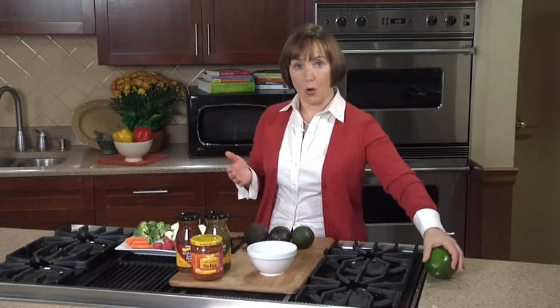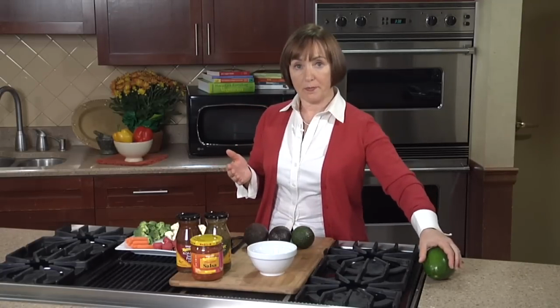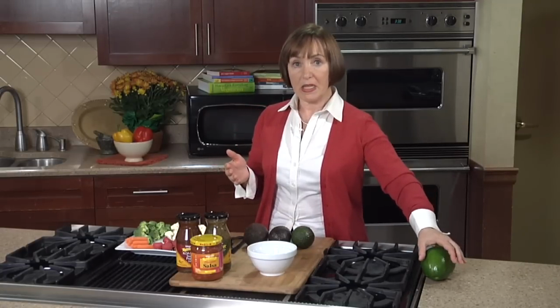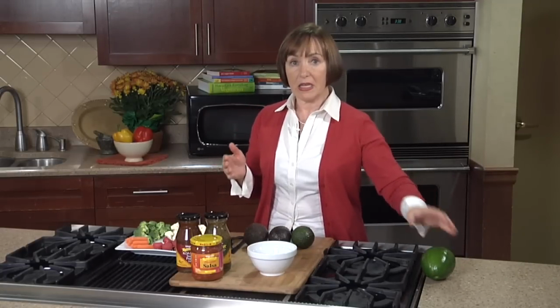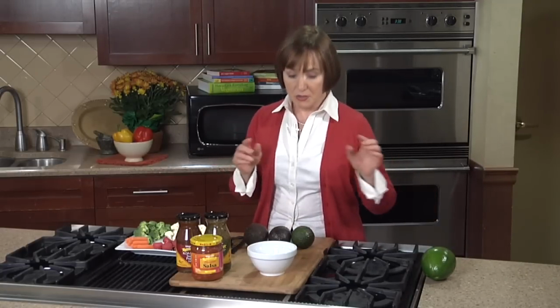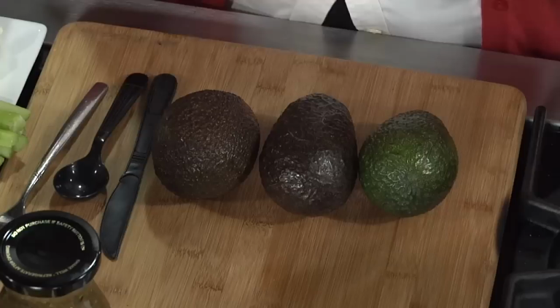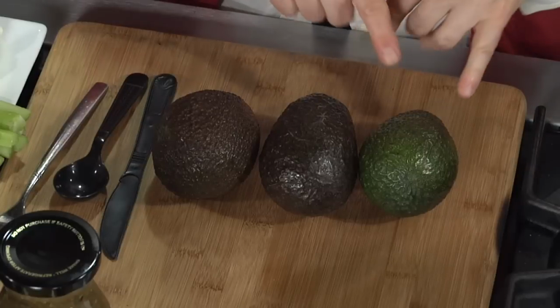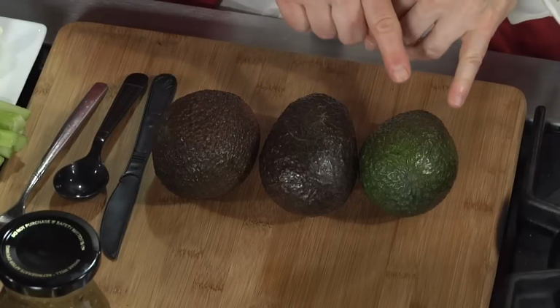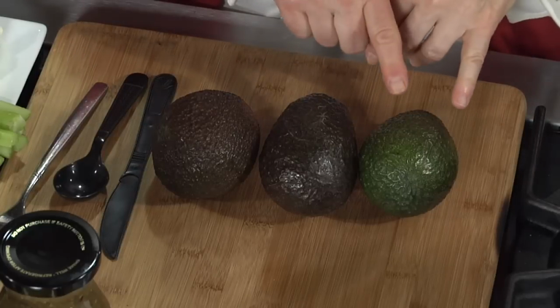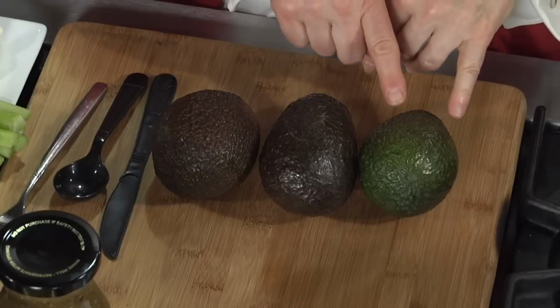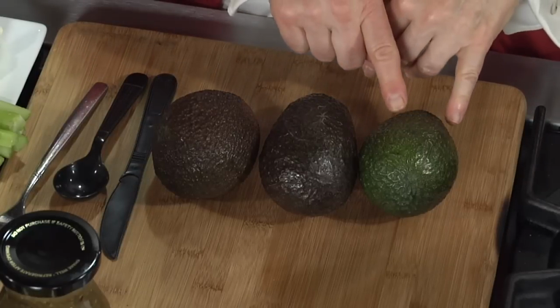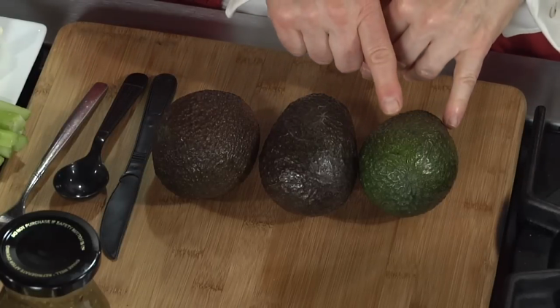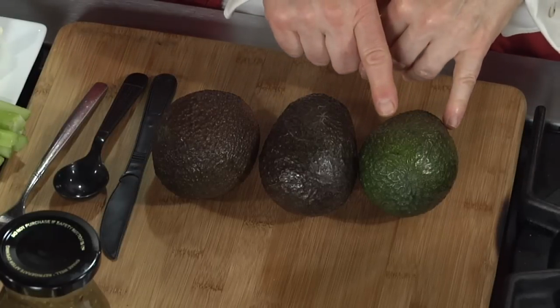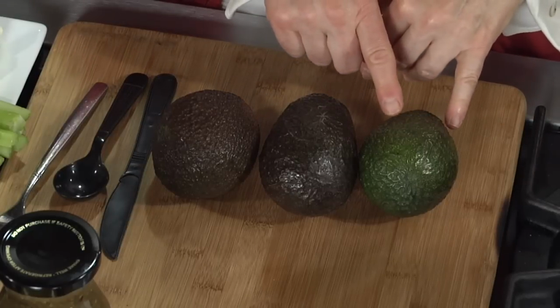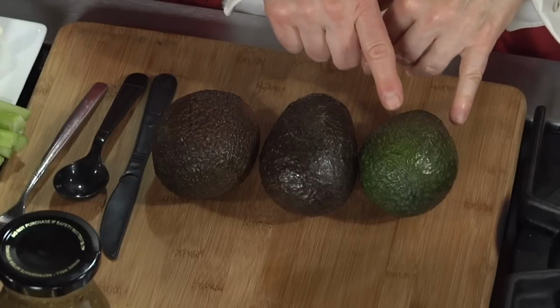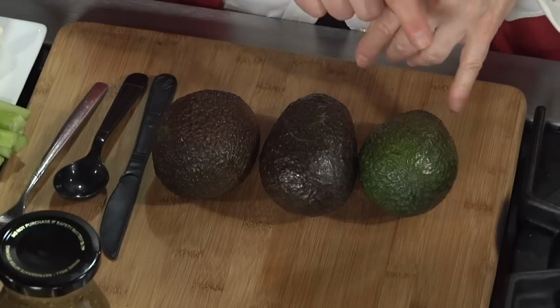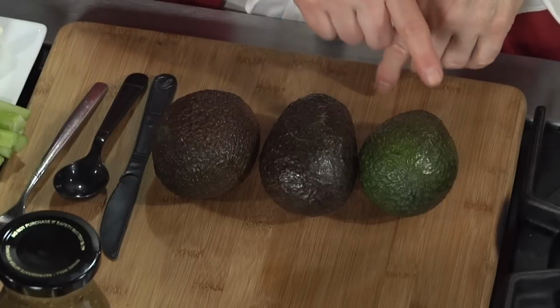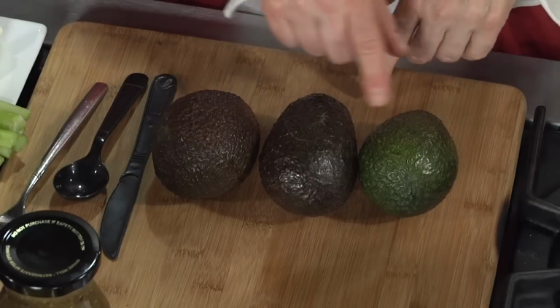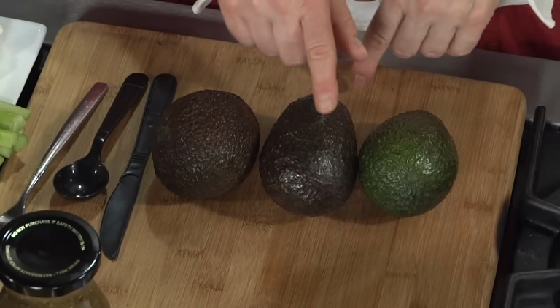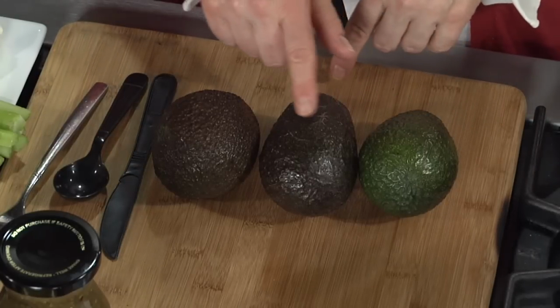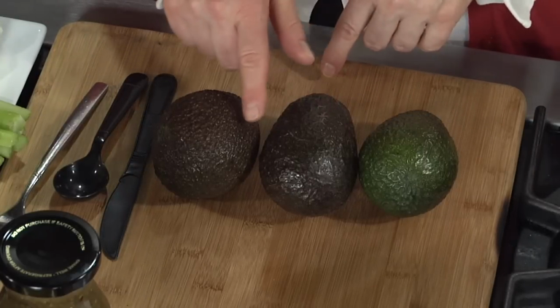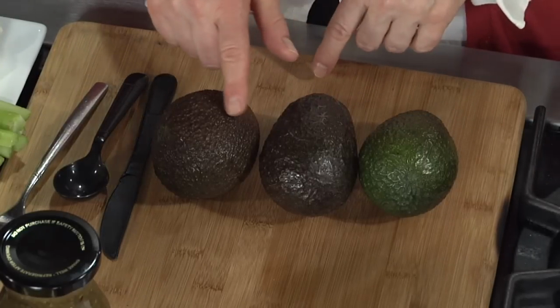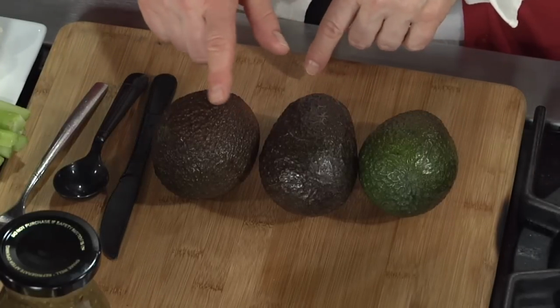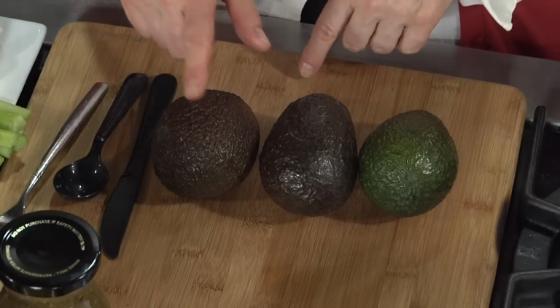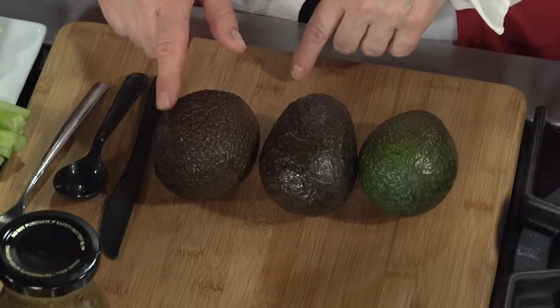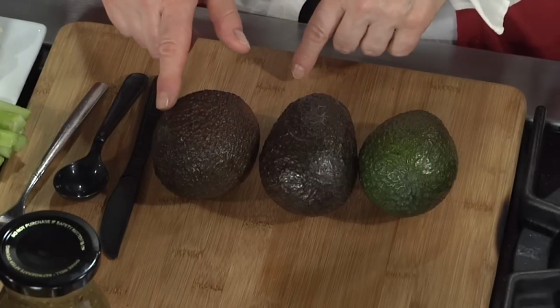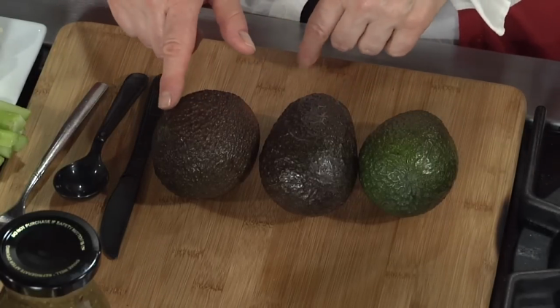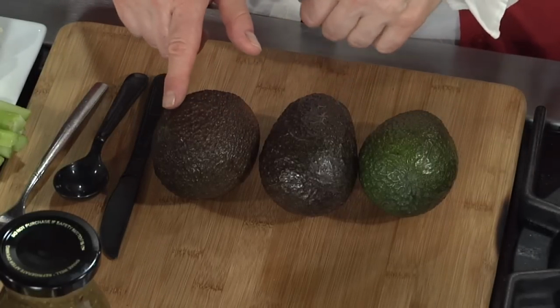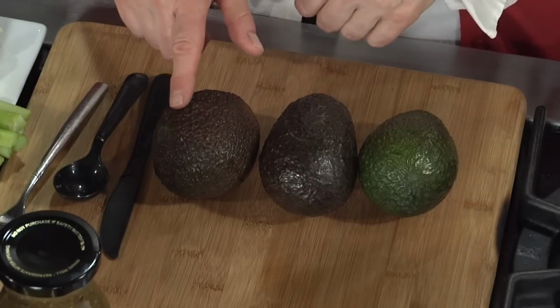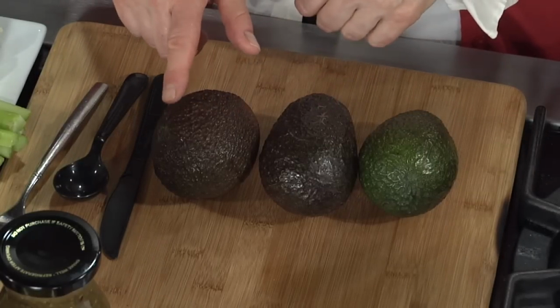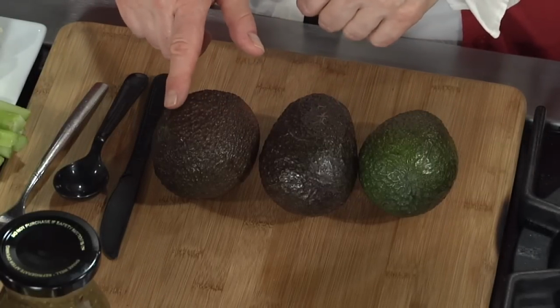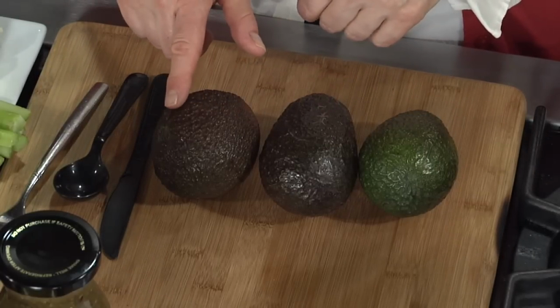Or here's a smaller Haas variety avocado, which turns black on the outside as it gradually ripens.